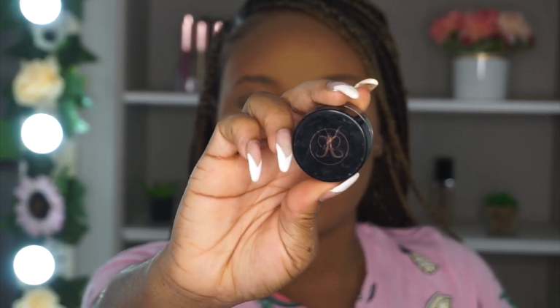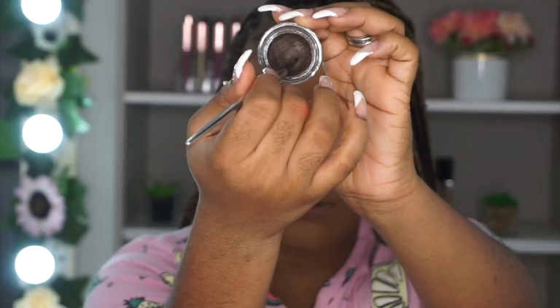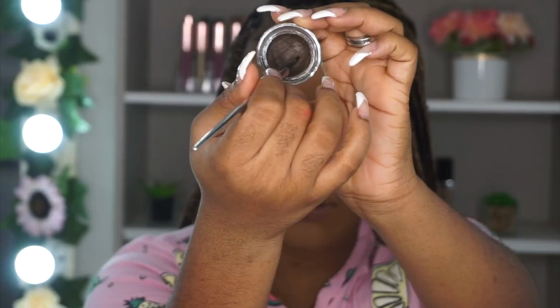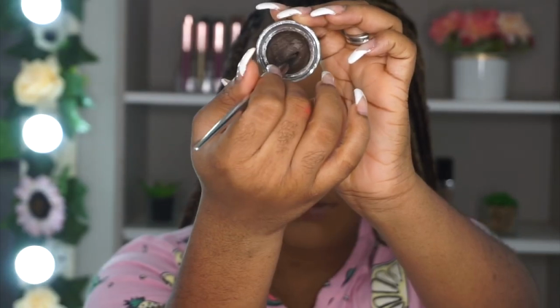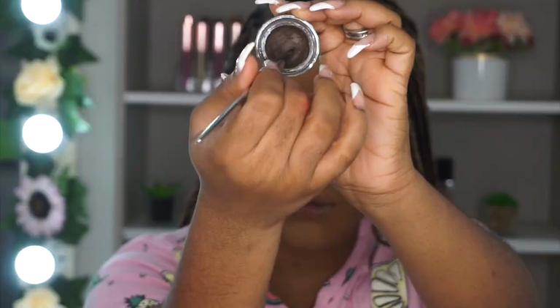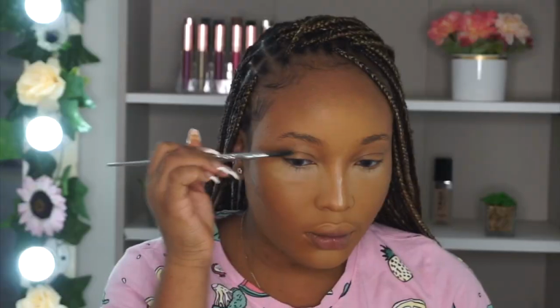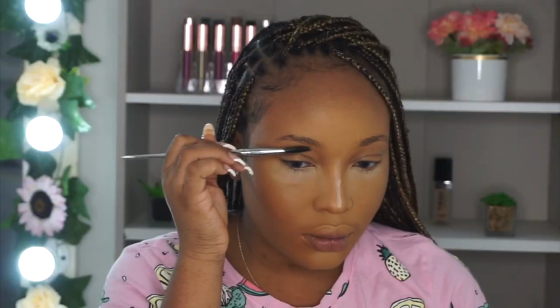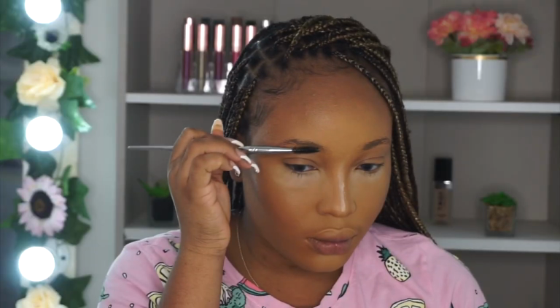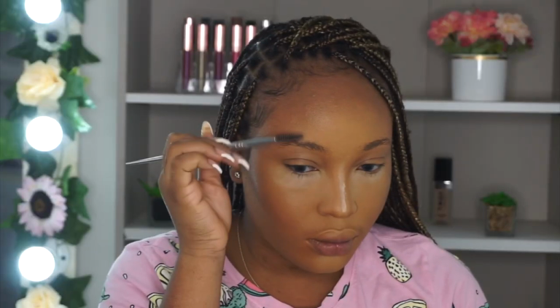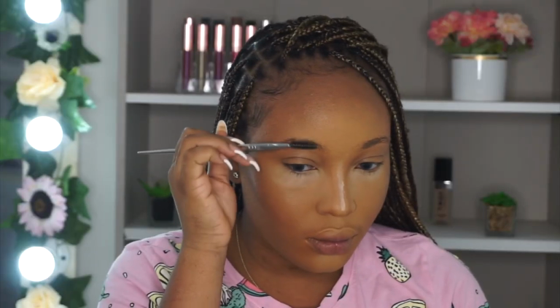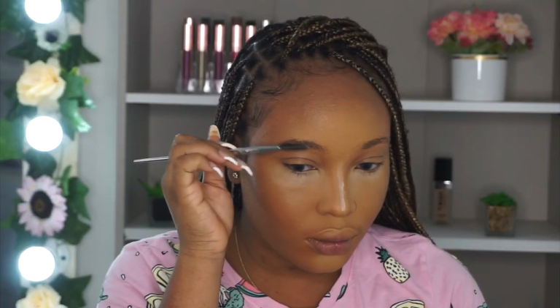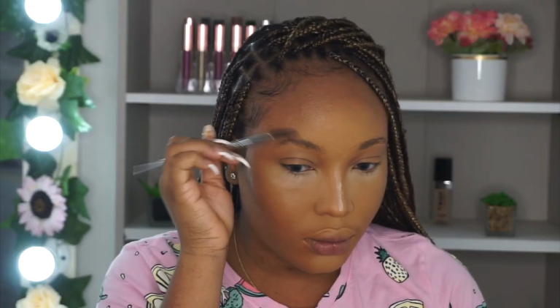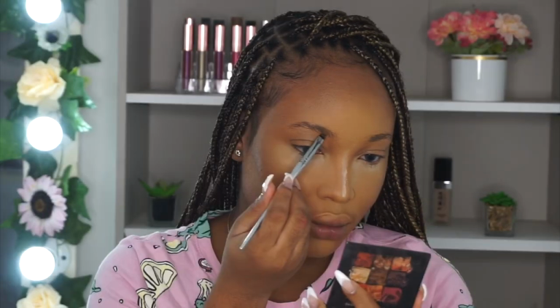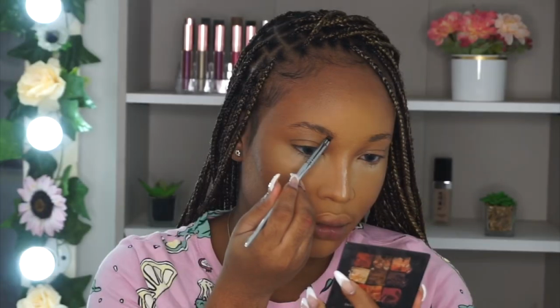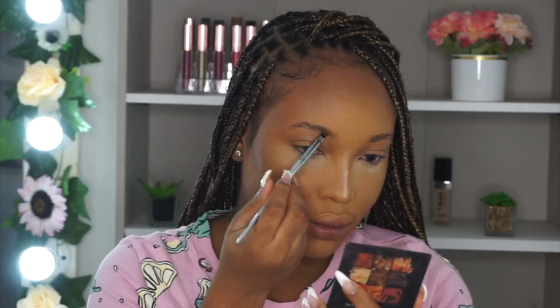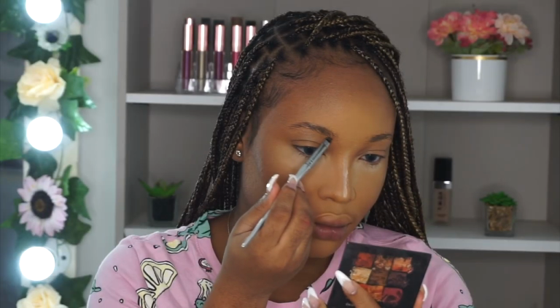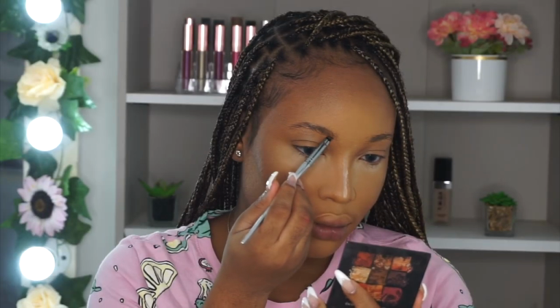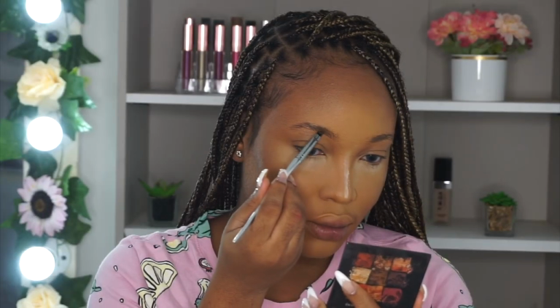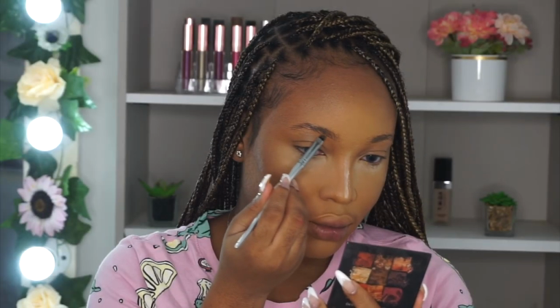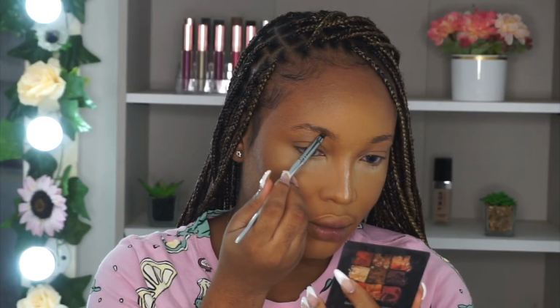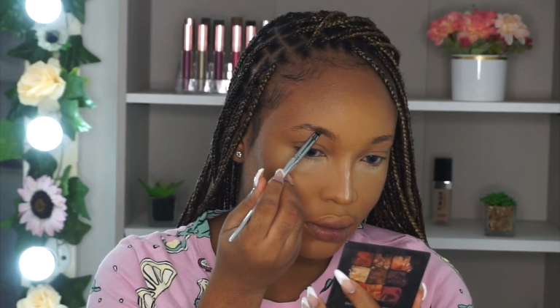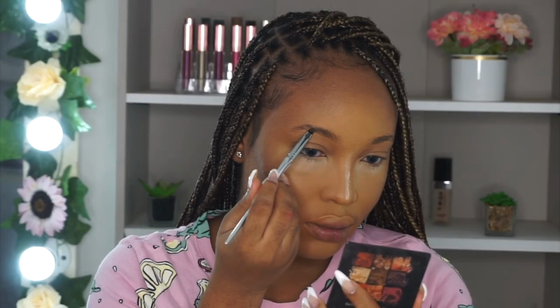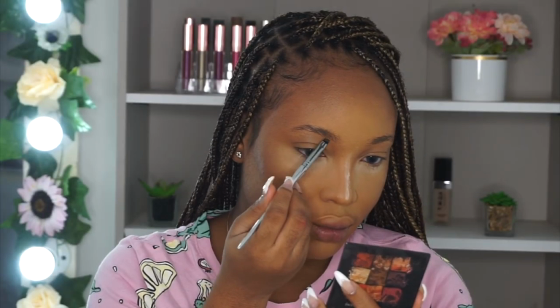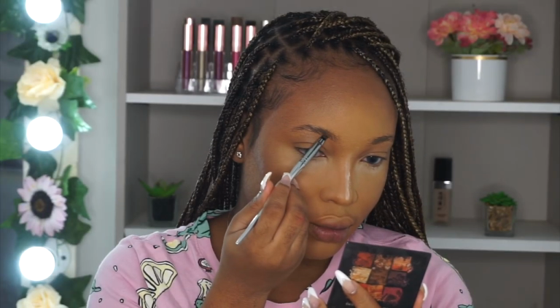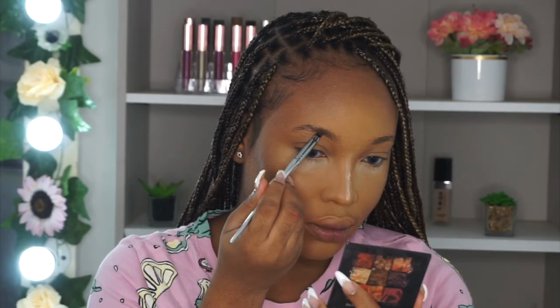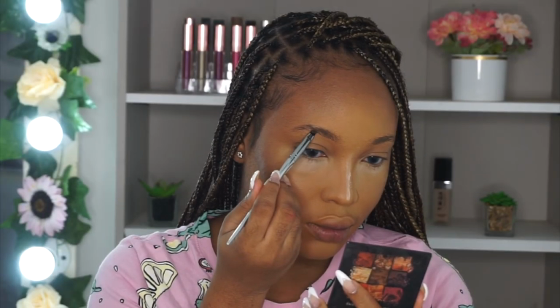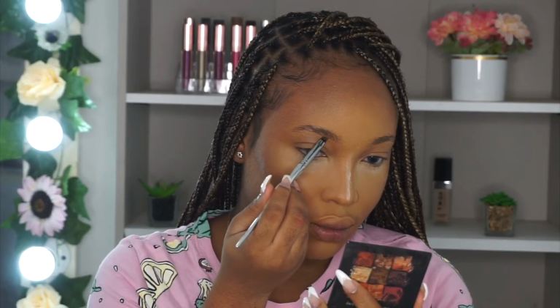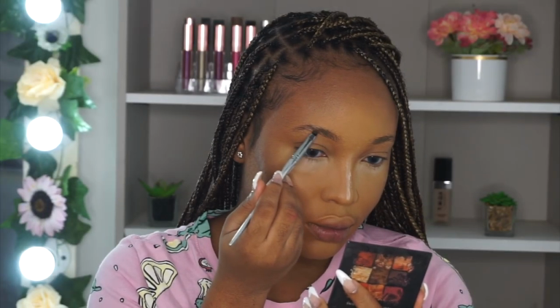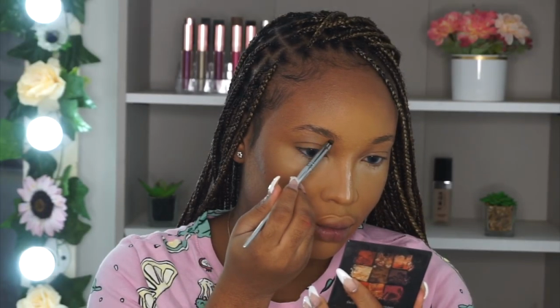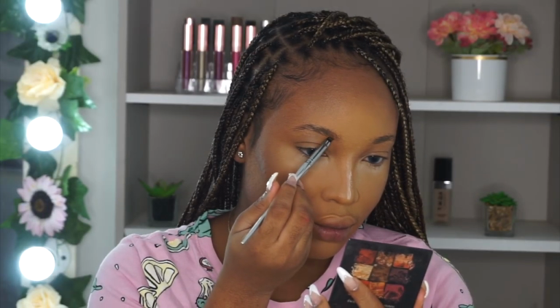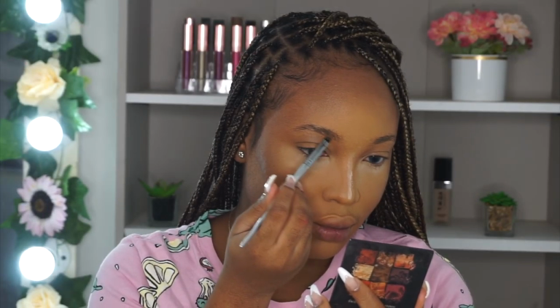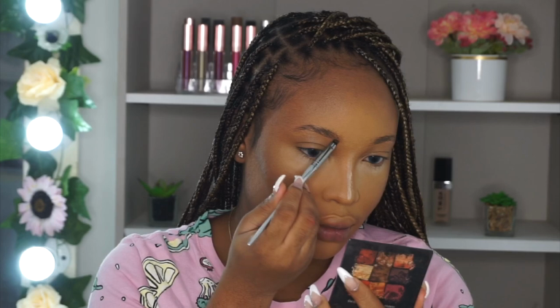I lost the majority of the footage of how I was doing my brows, so if you guys want a dedicated brows video, let me know and I'll make one specially for you.